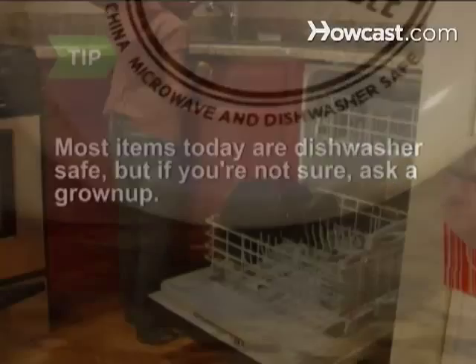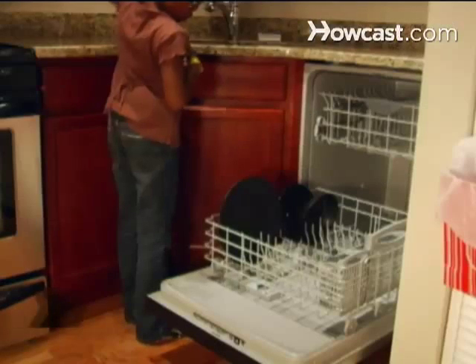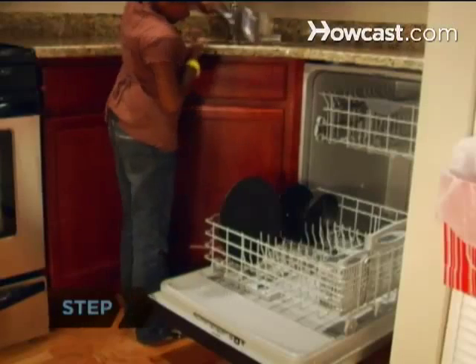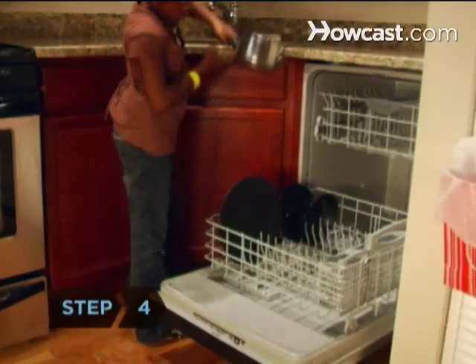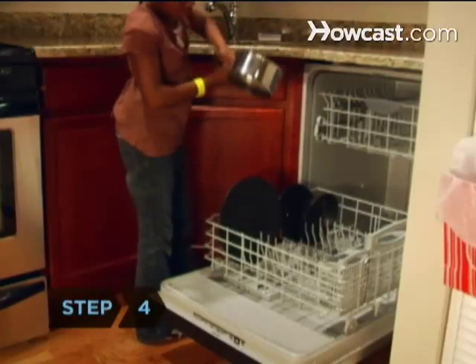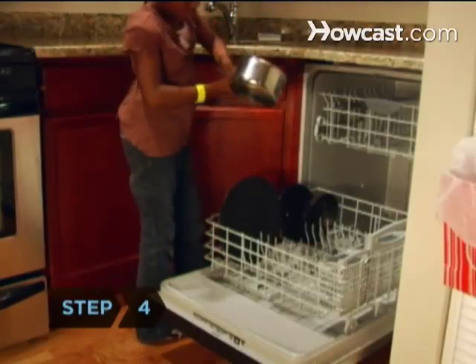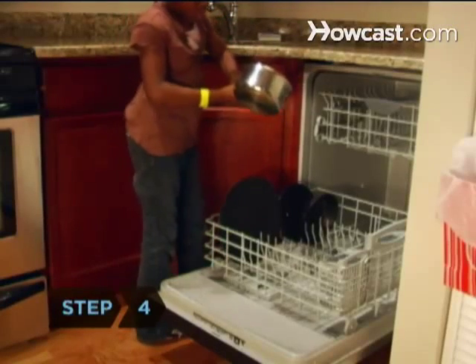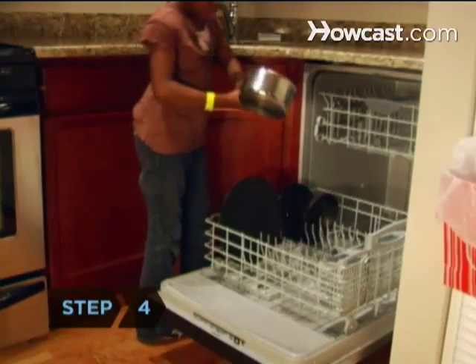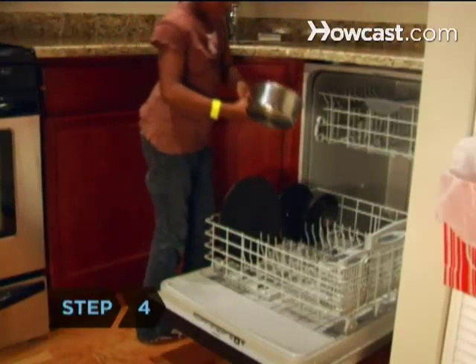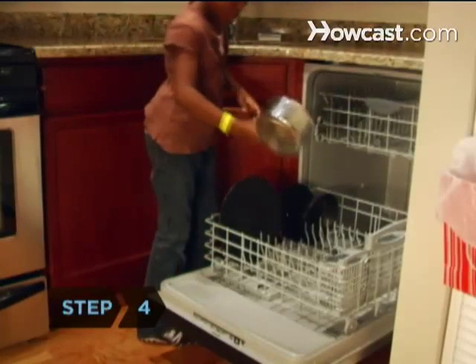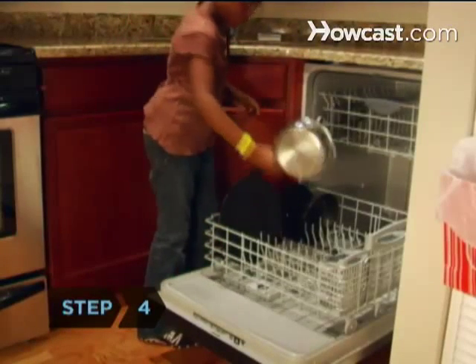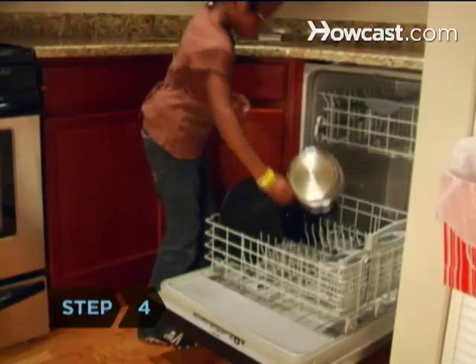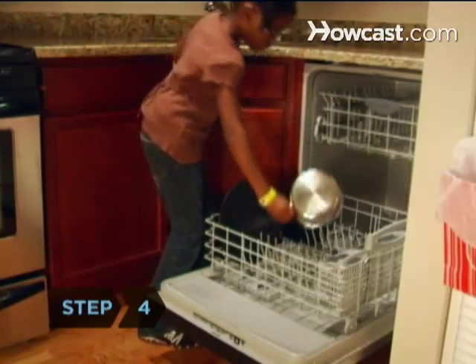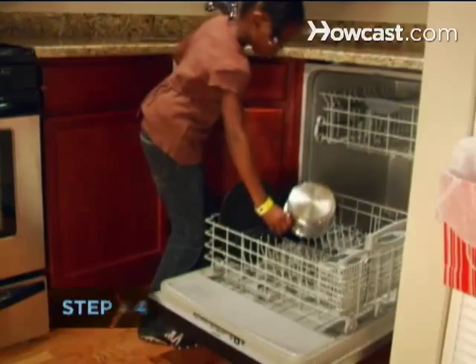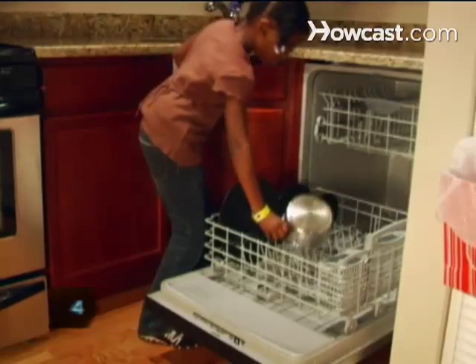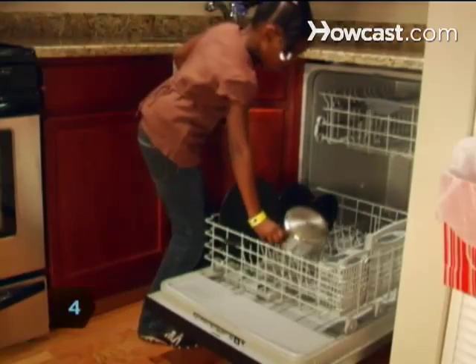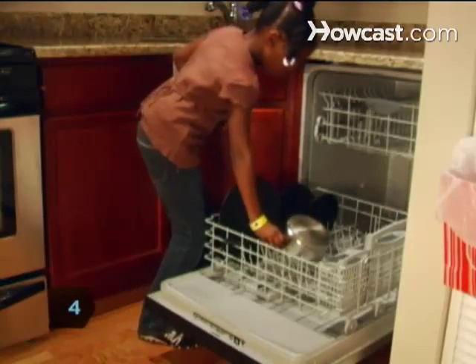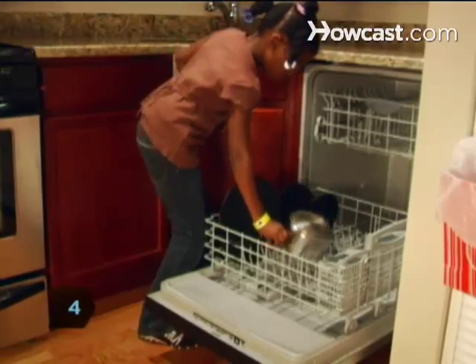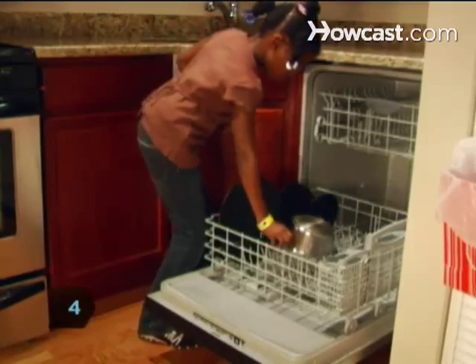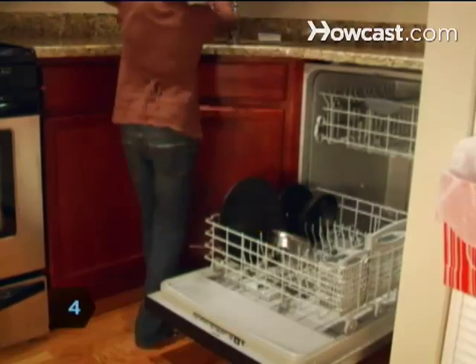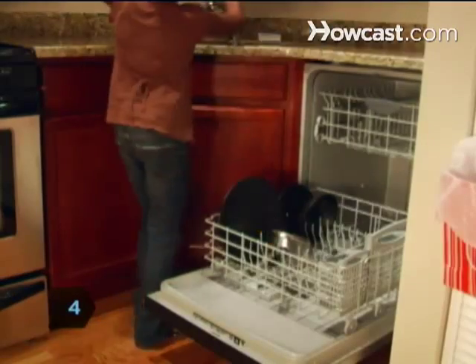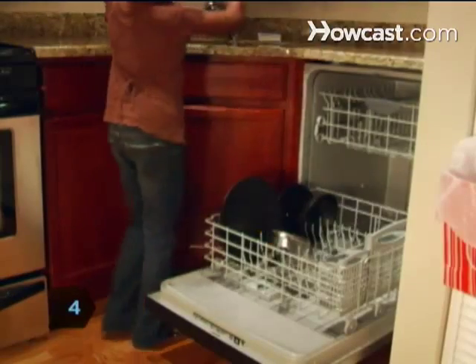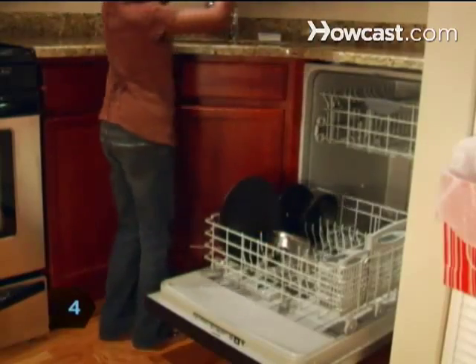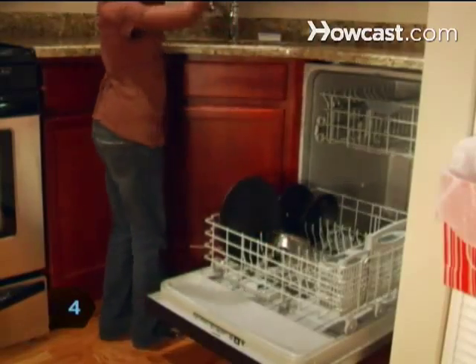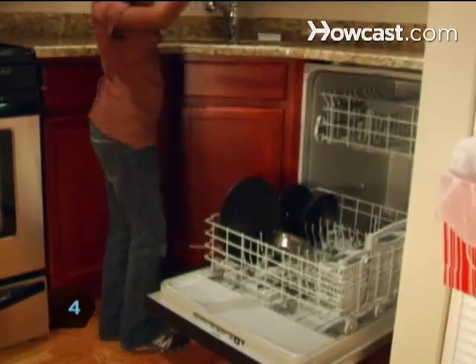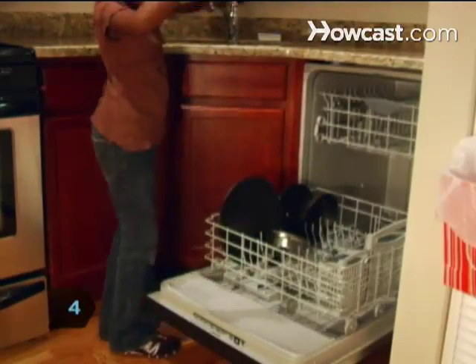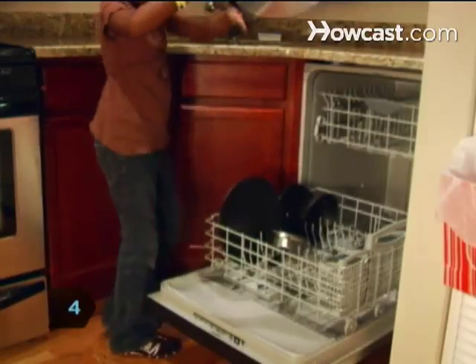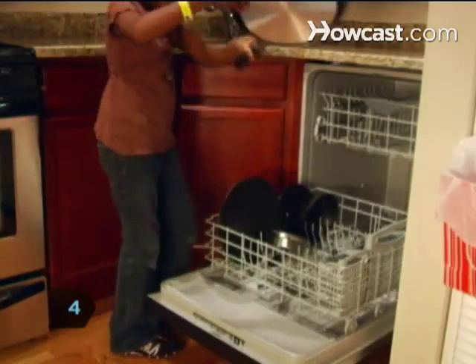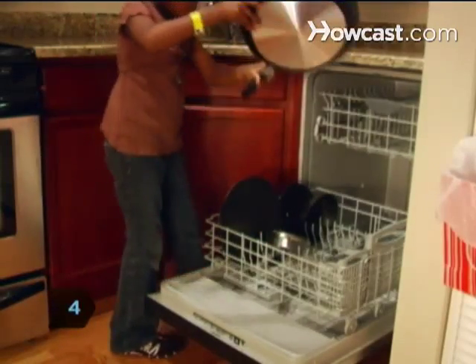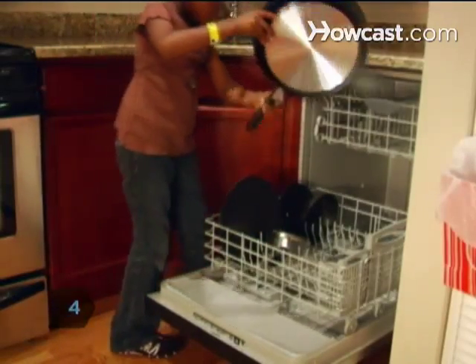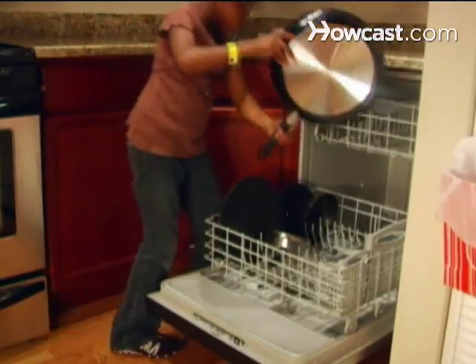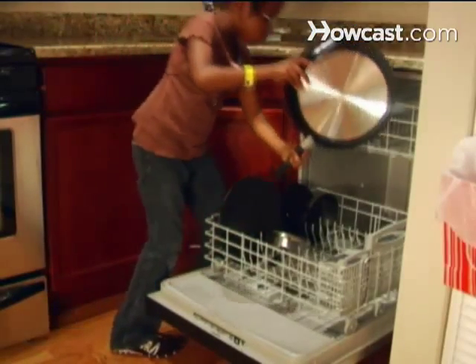Step 4: Place pots, pans, and casserole dishes on the bottom rack, facing down.